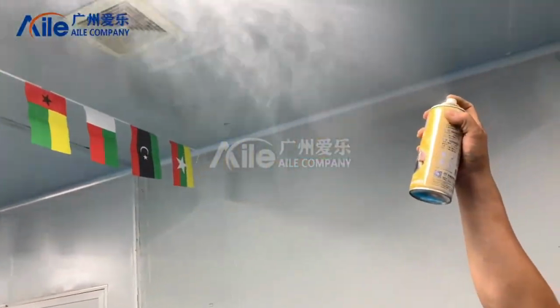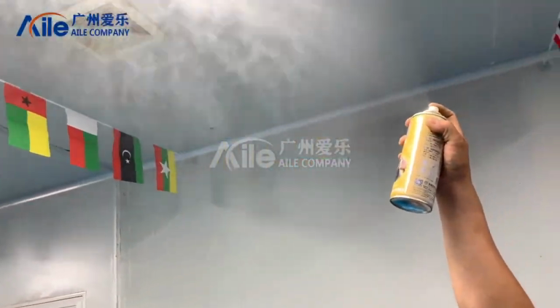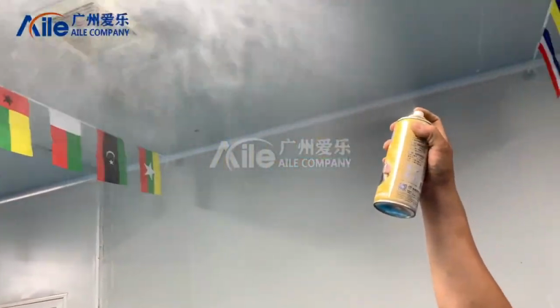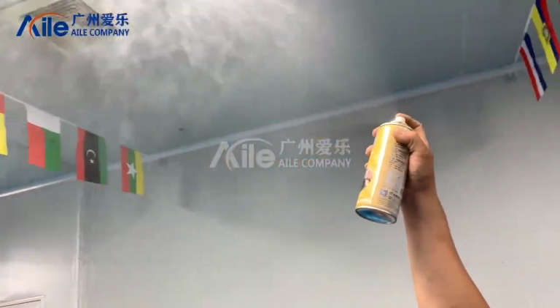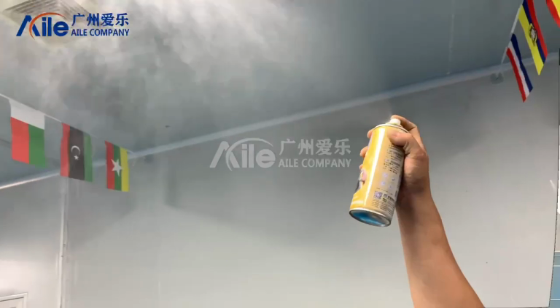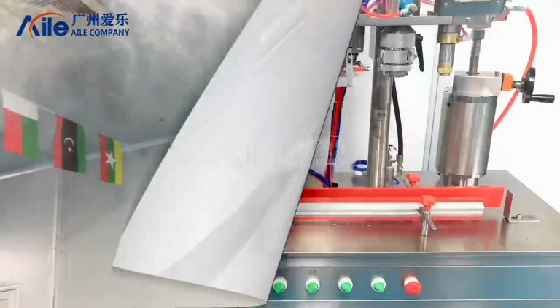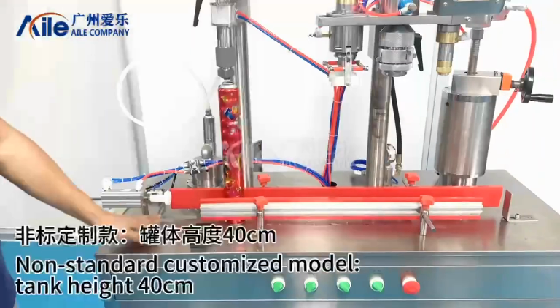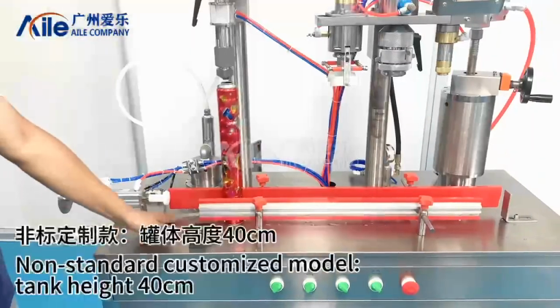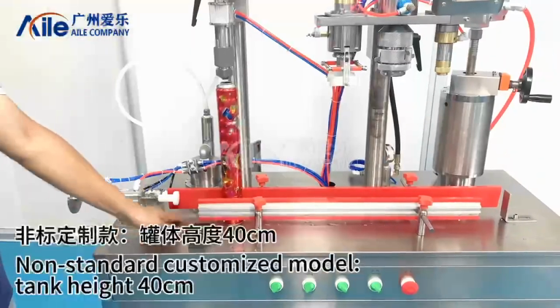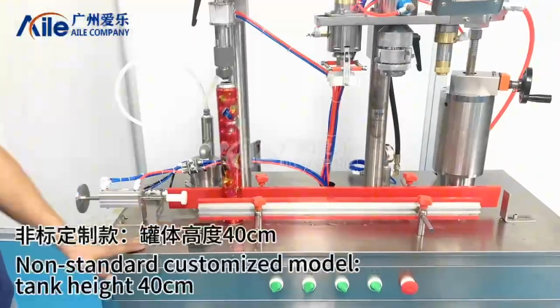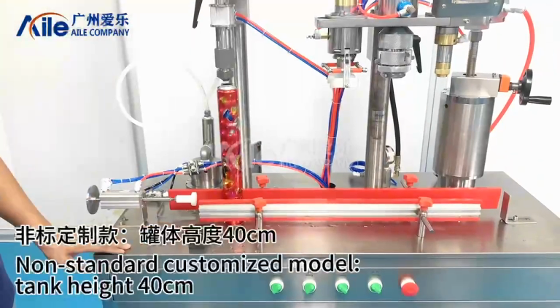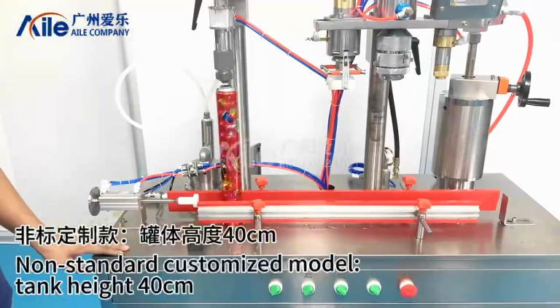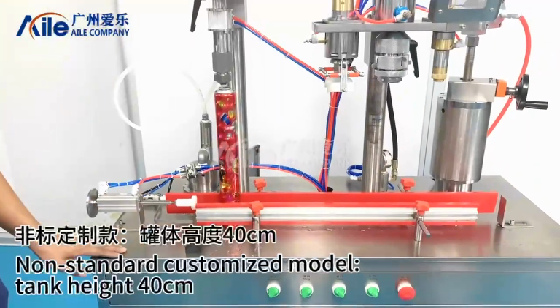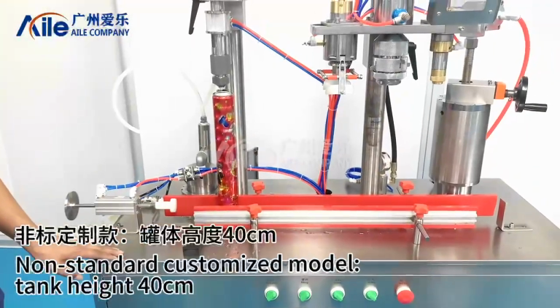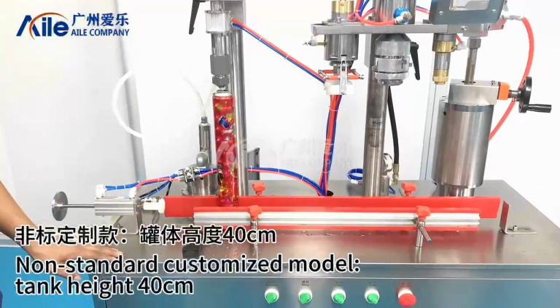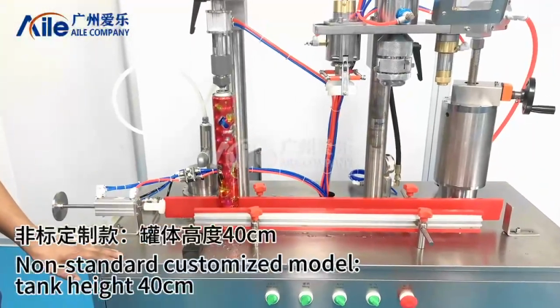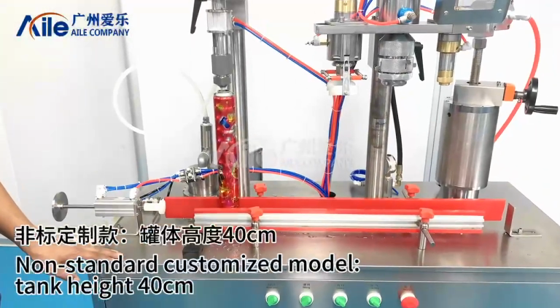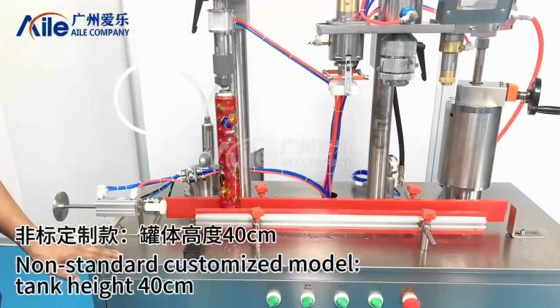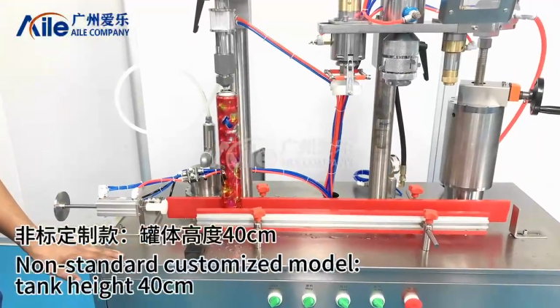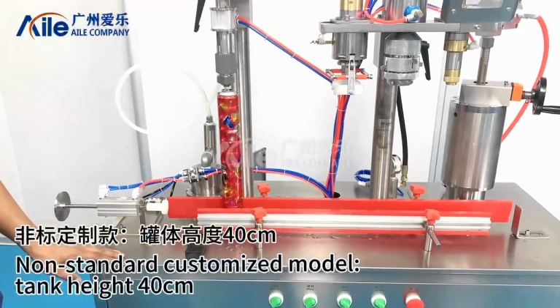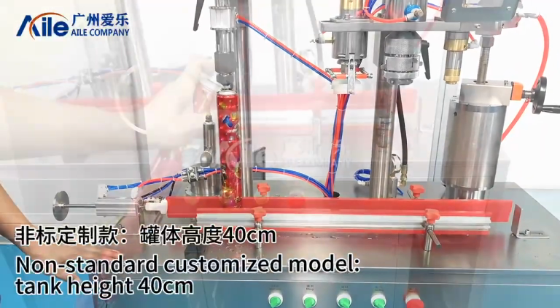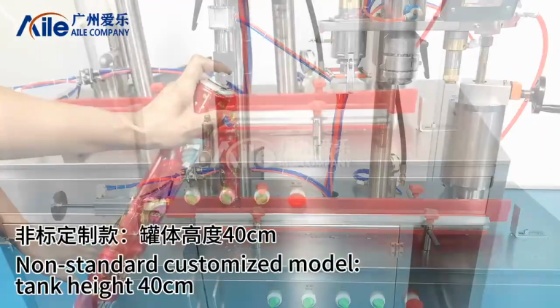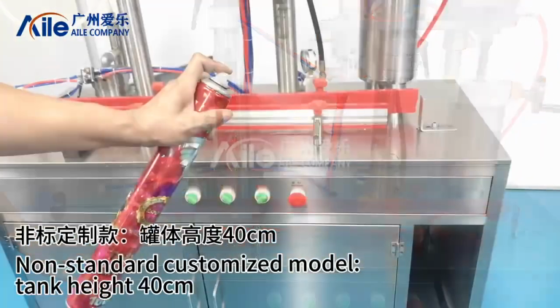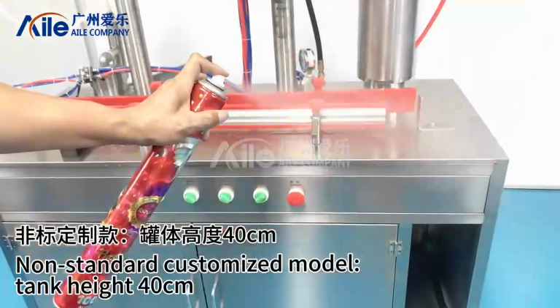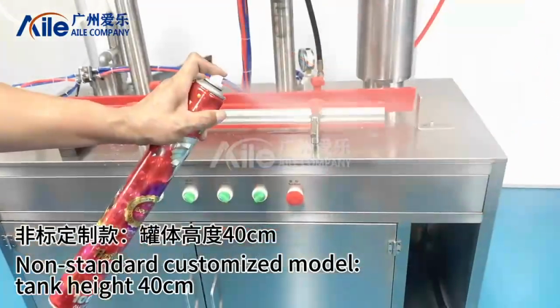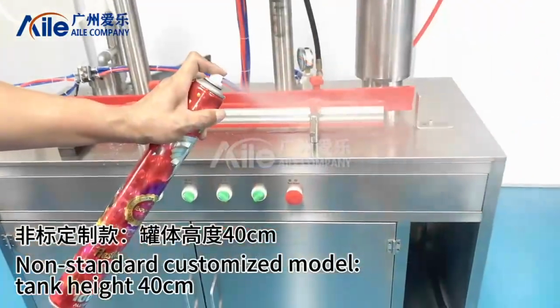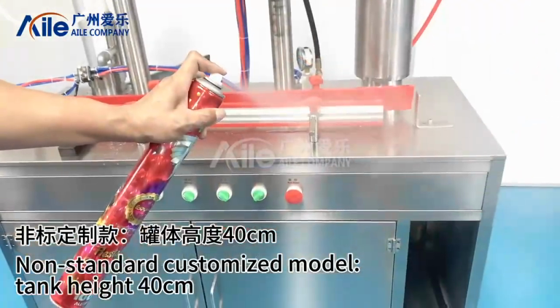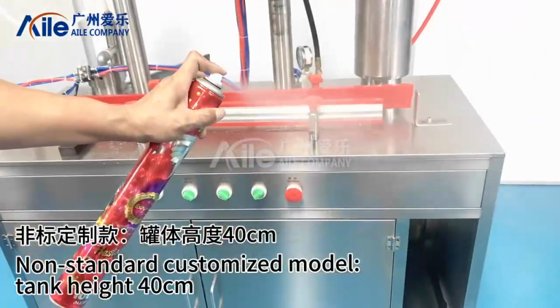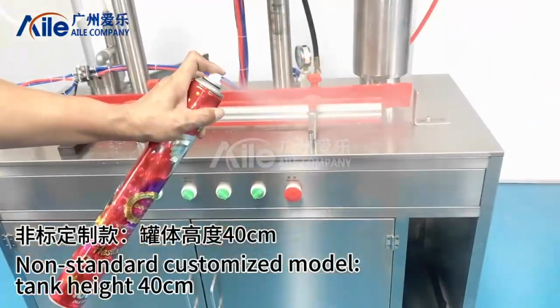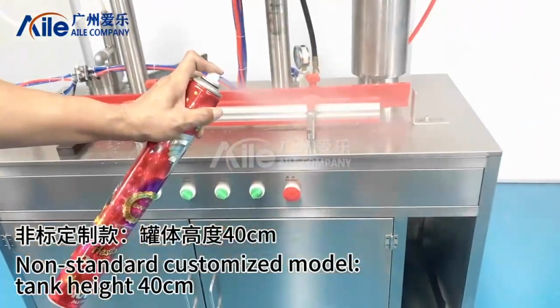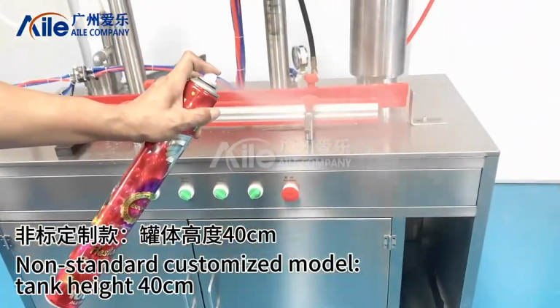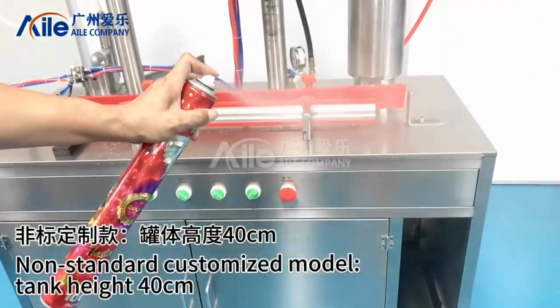Non-standard customized model. Tank height 40cm. To be continued.